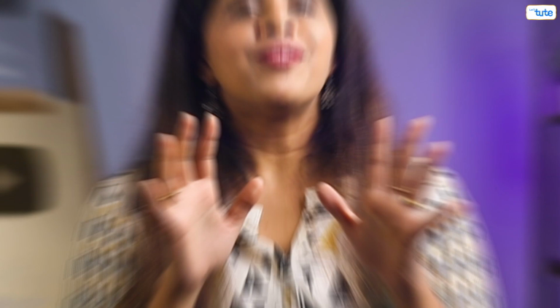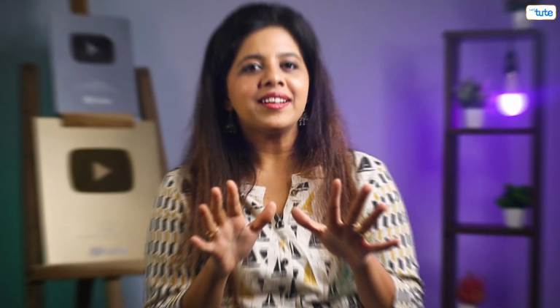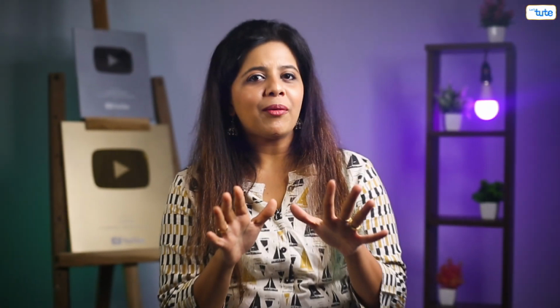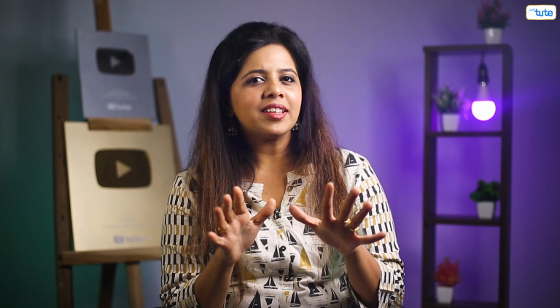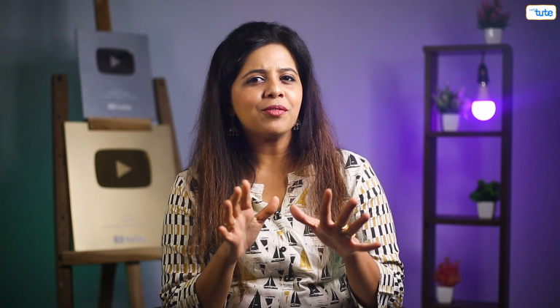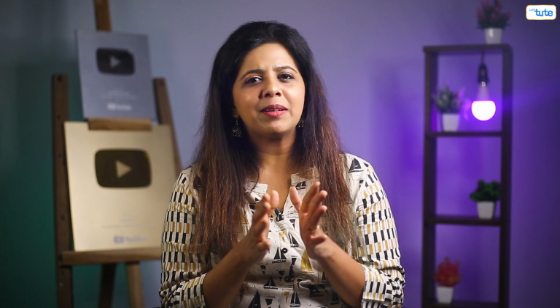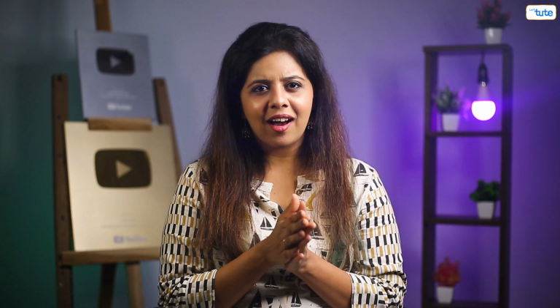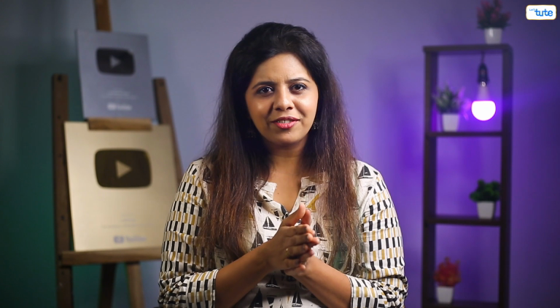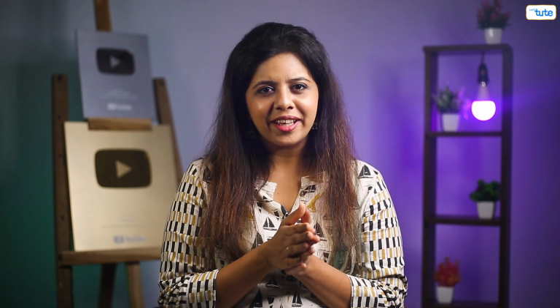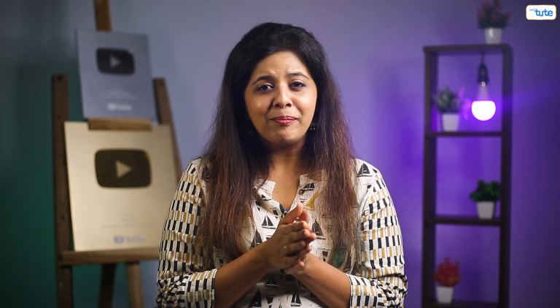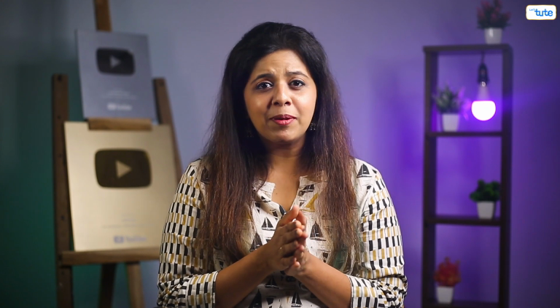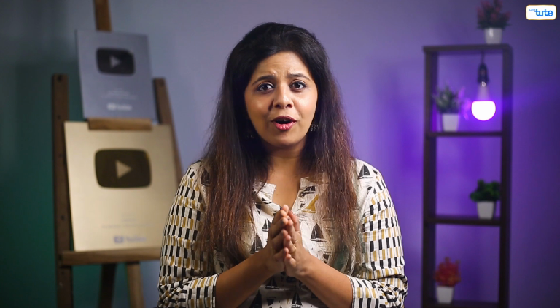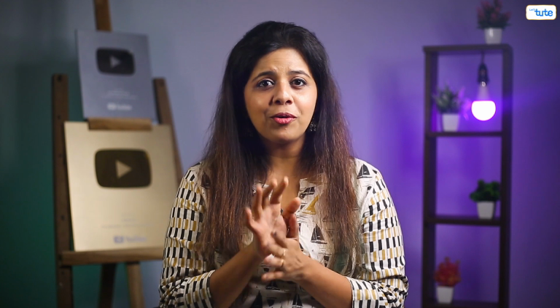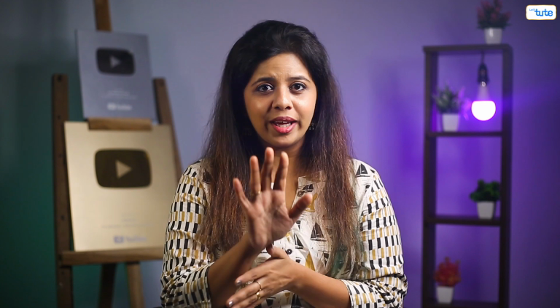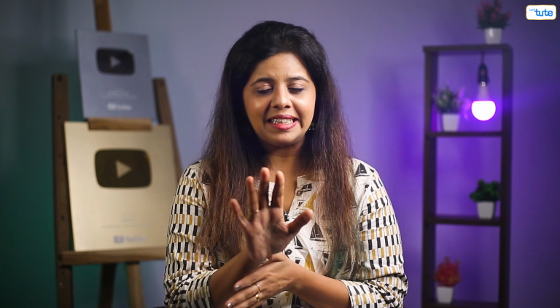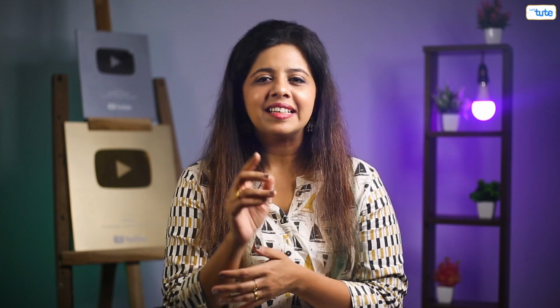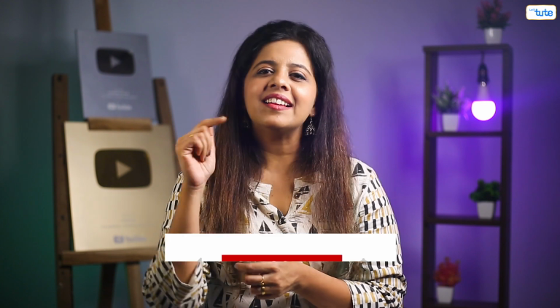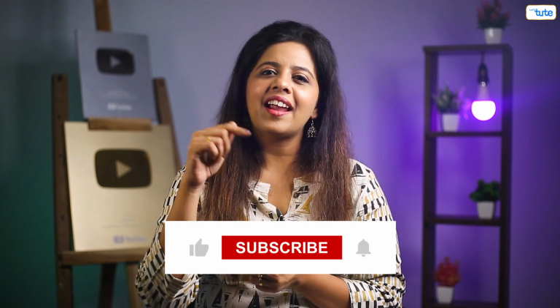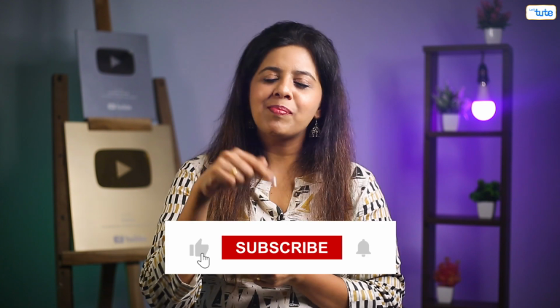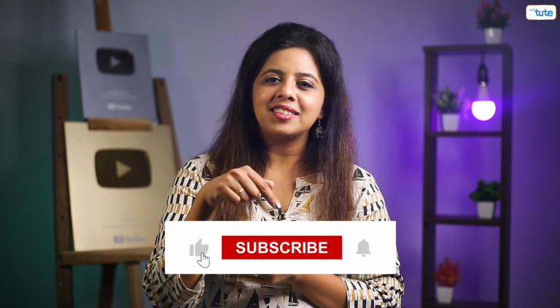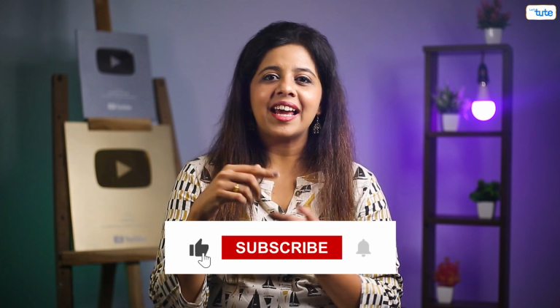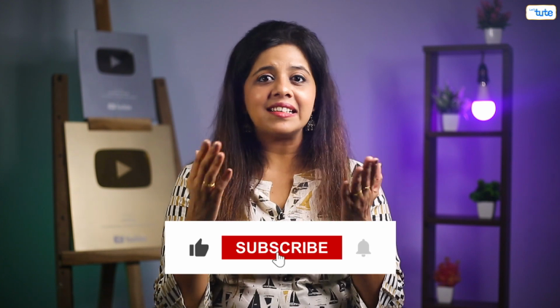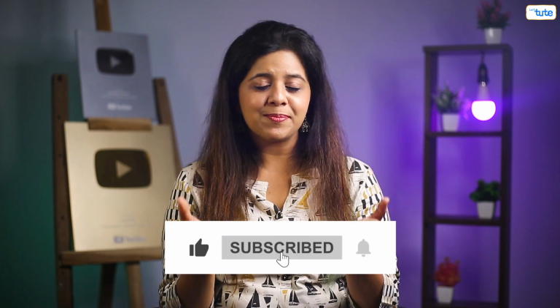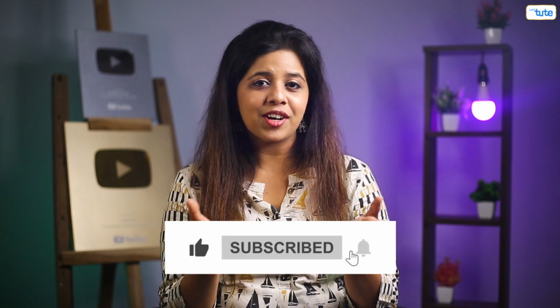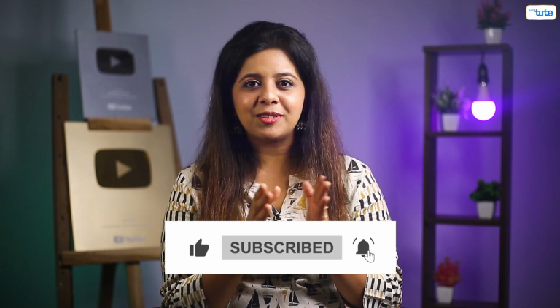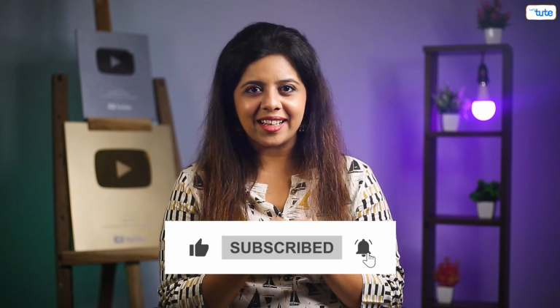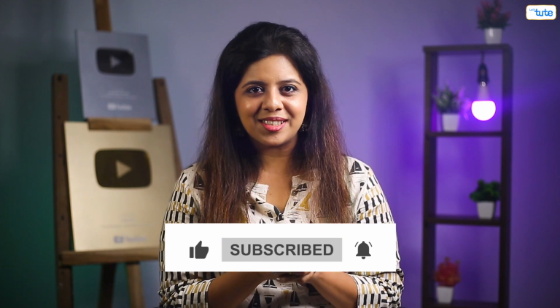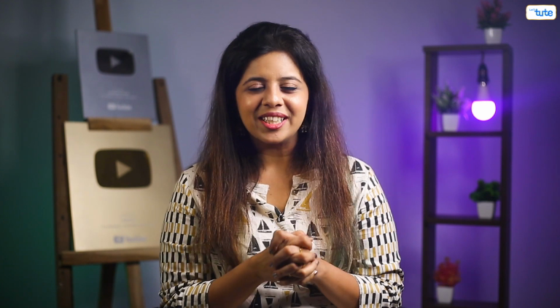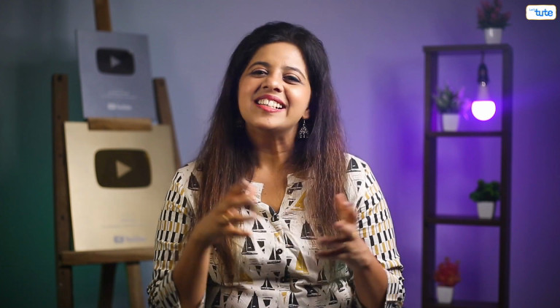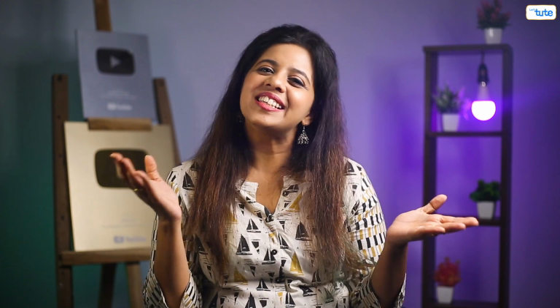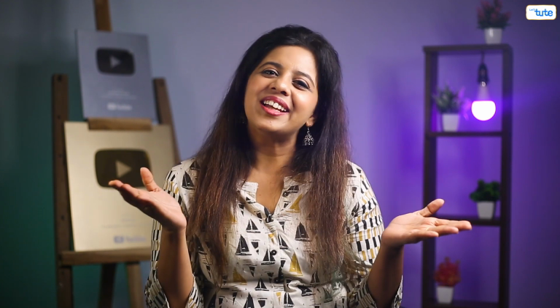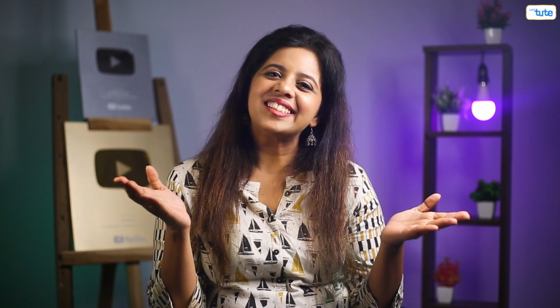Right now I think you might be hungry, but before you go eat, hit the like button and subscribe to Let's Tune. See you later.